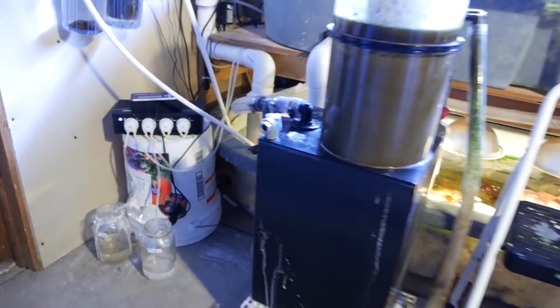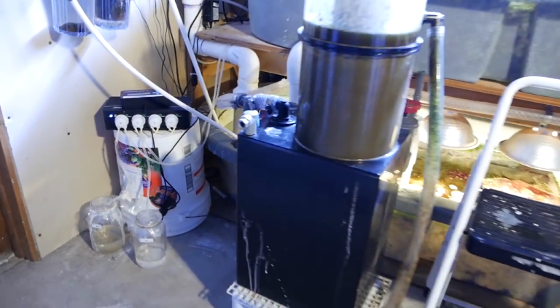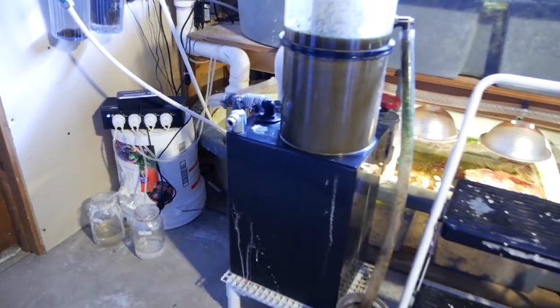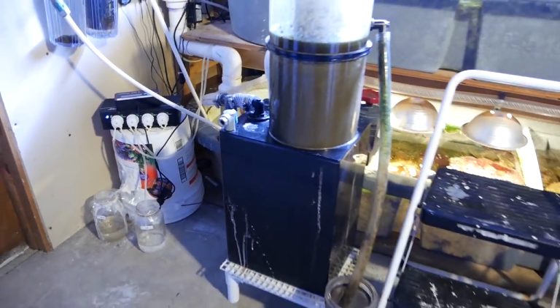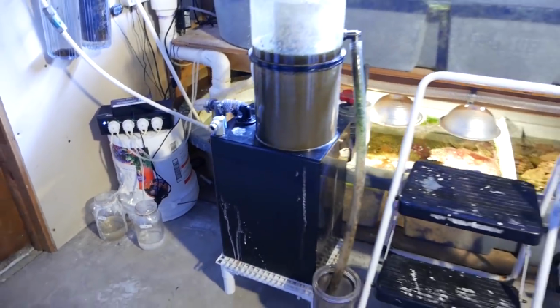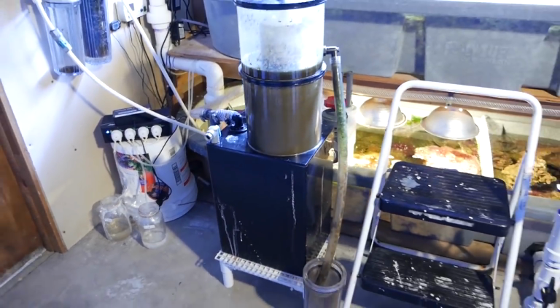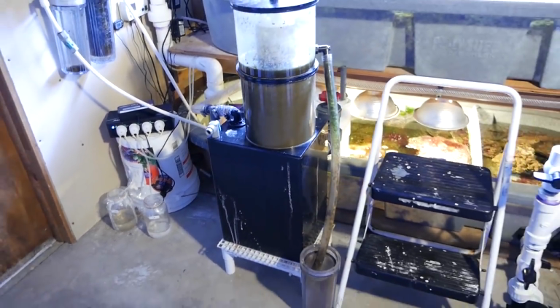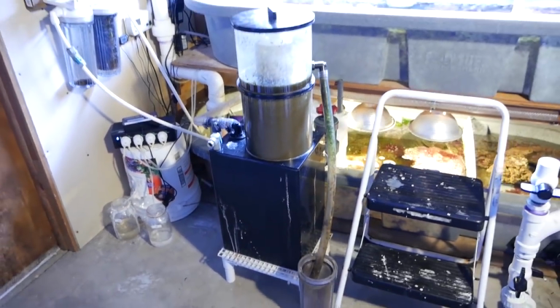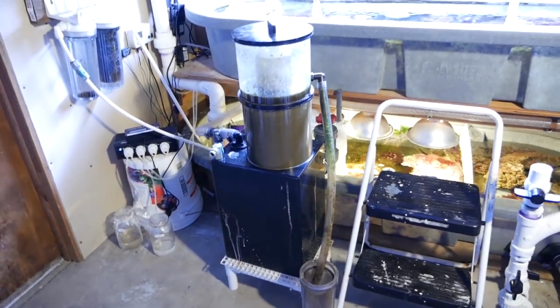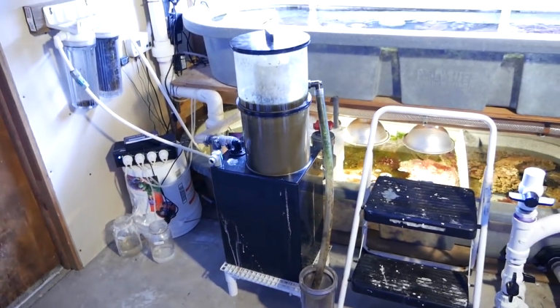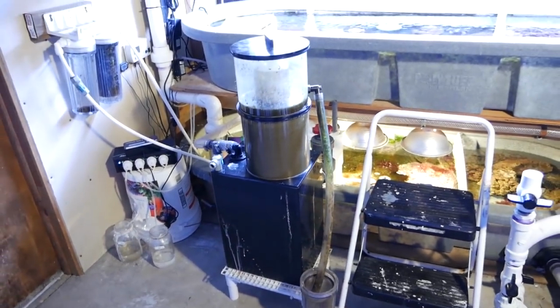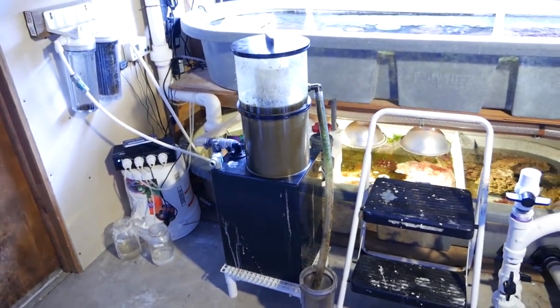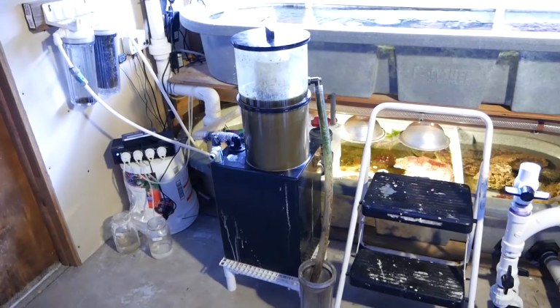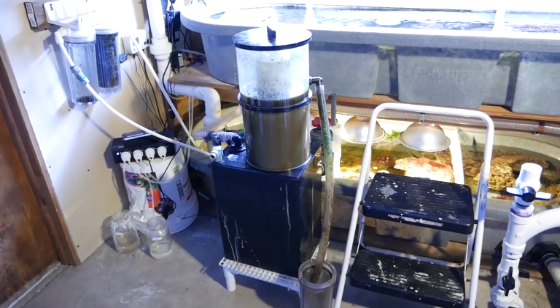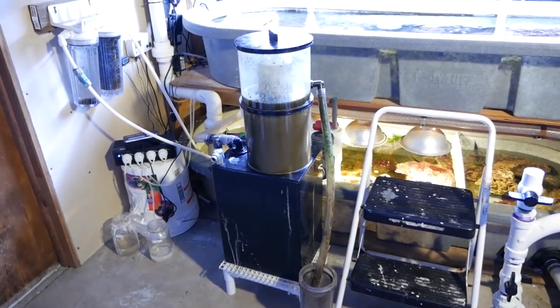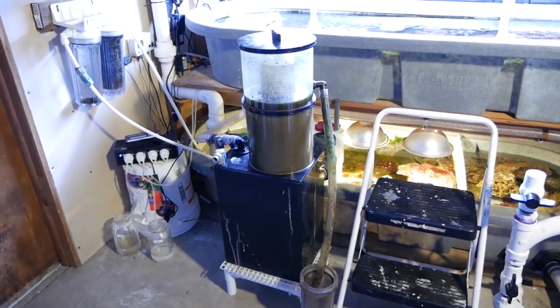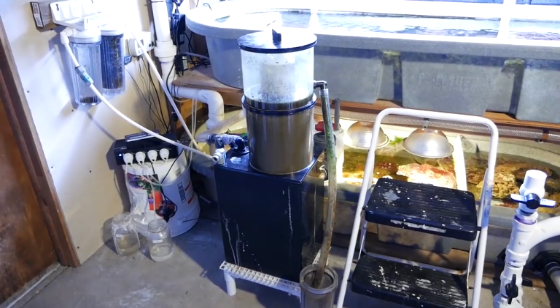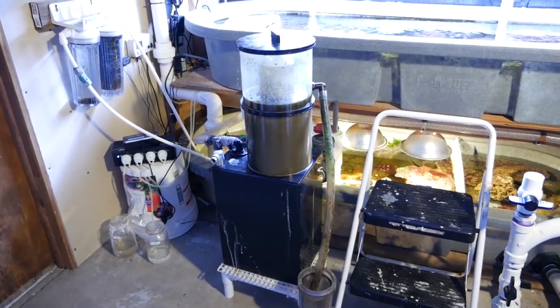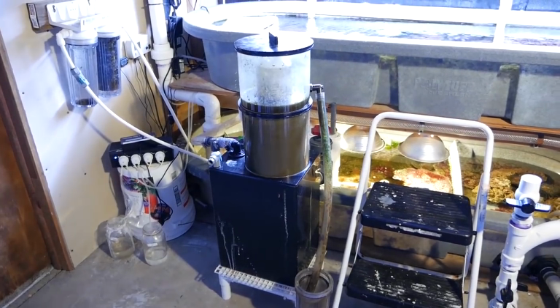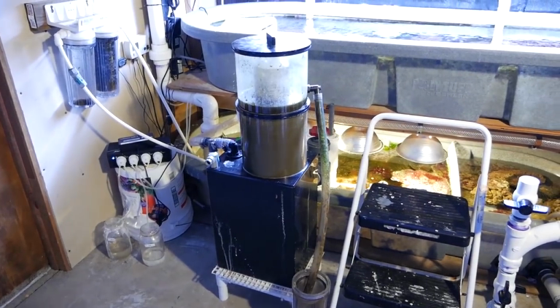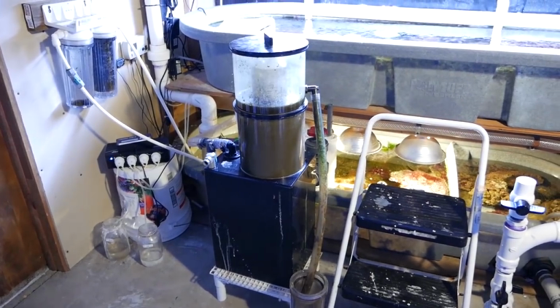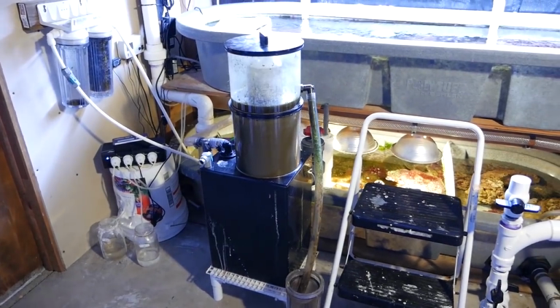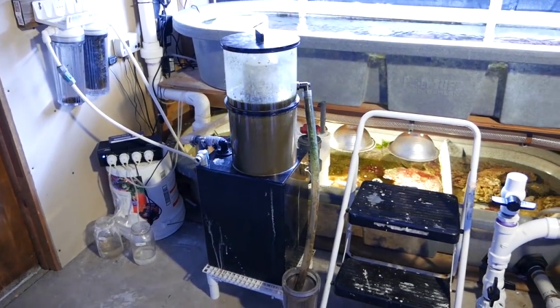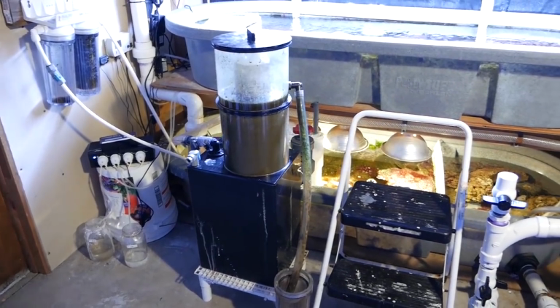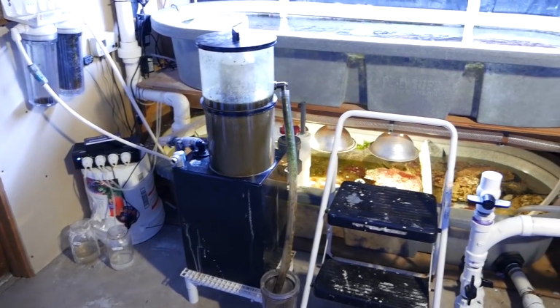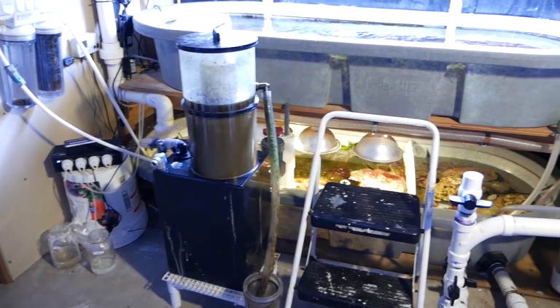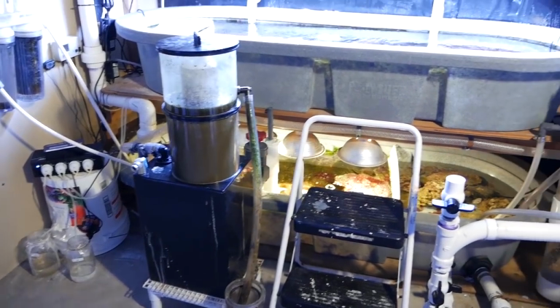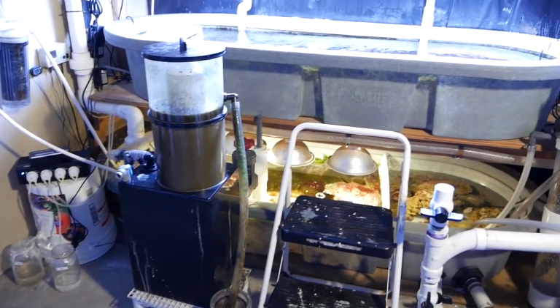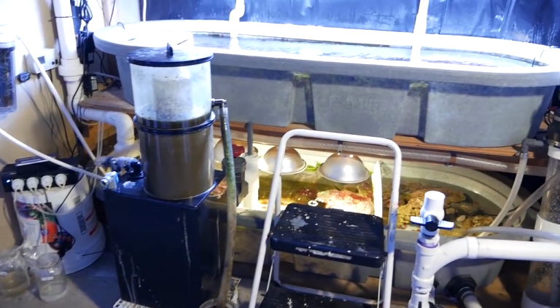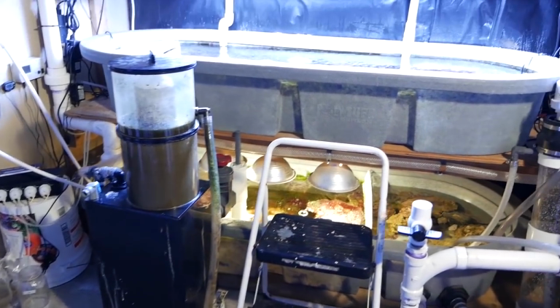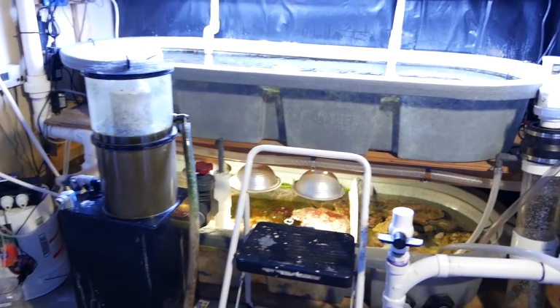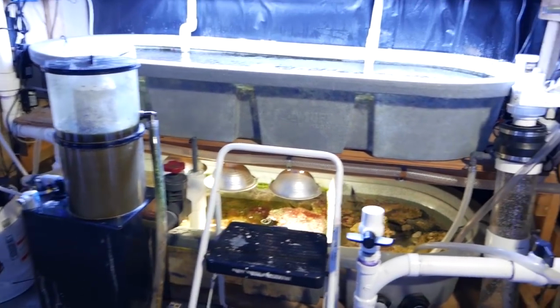The big Aqua C skimmer always just kicks ass, but as you can tell, it needs a cleaning.